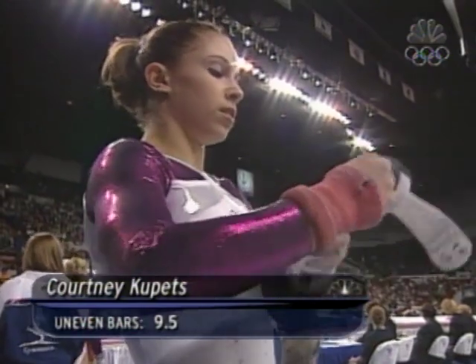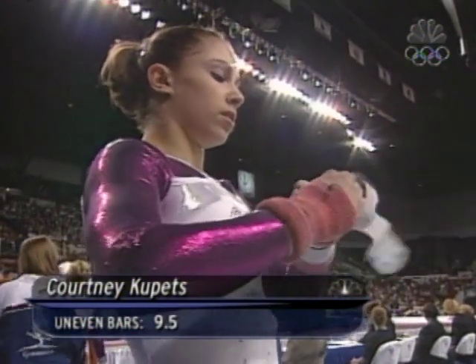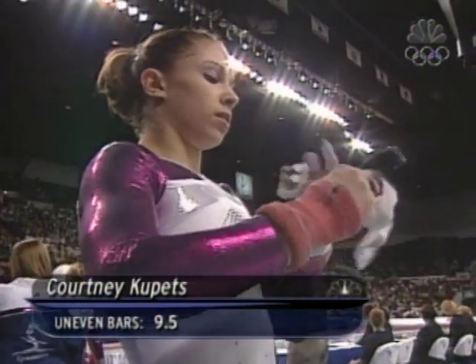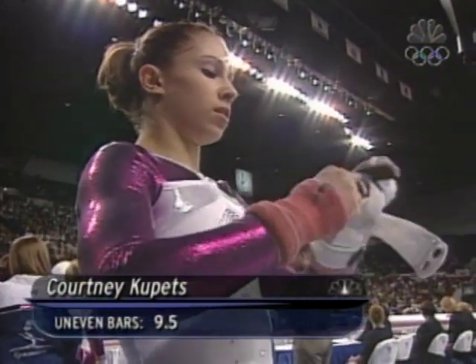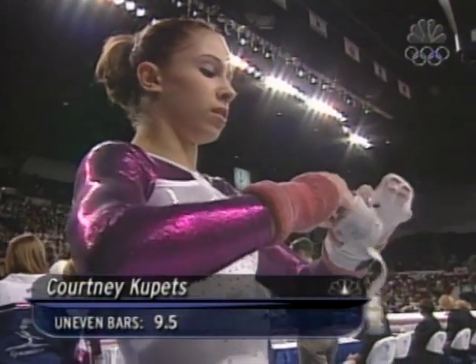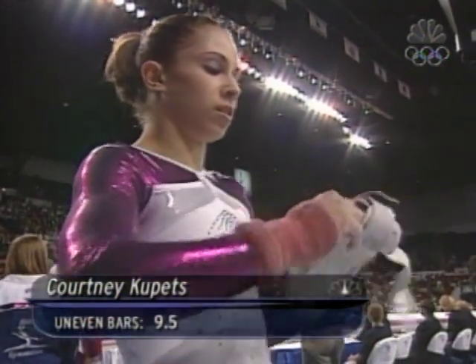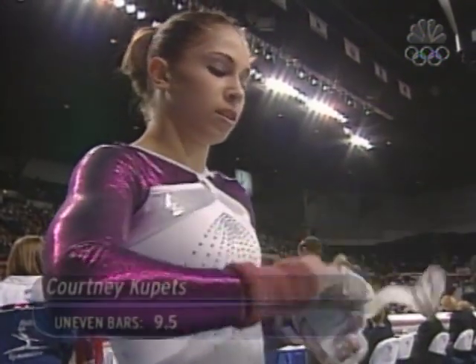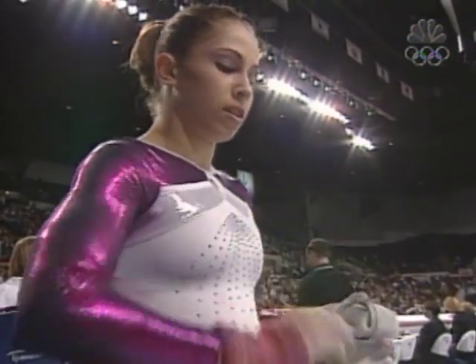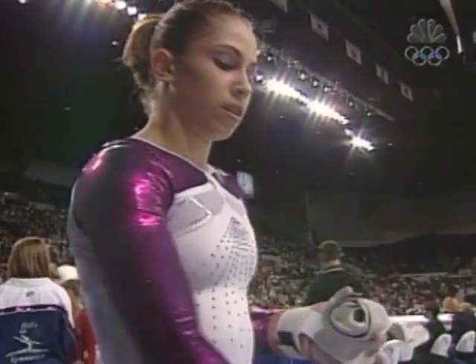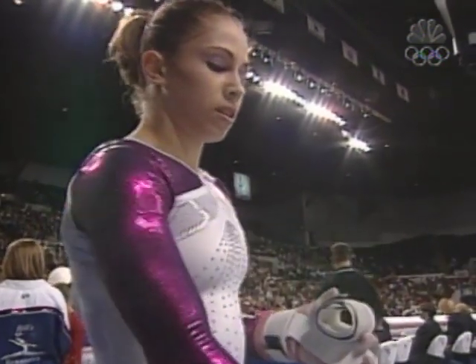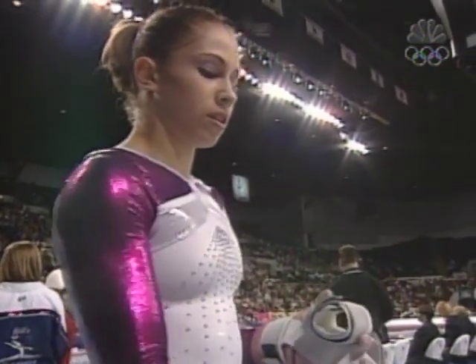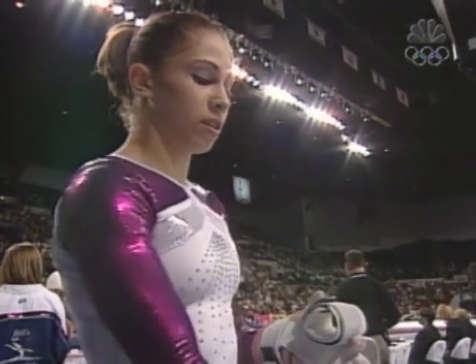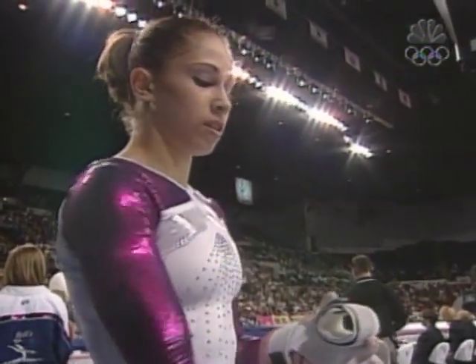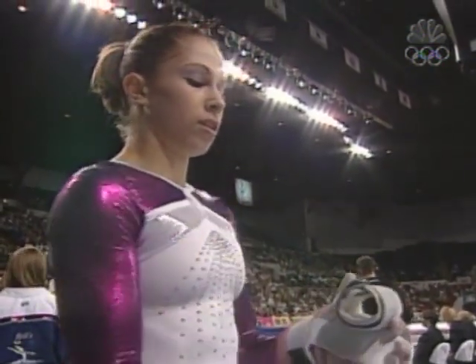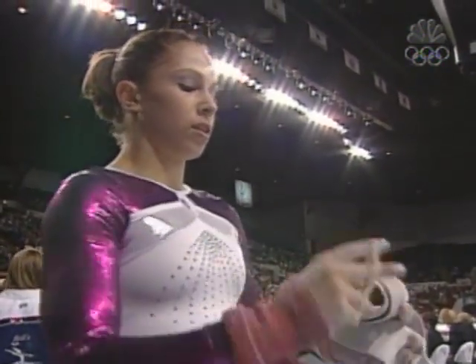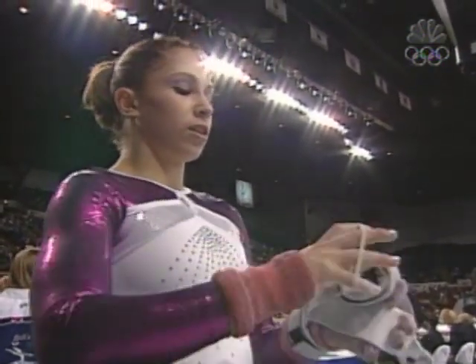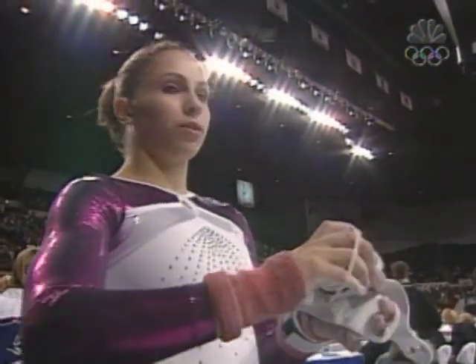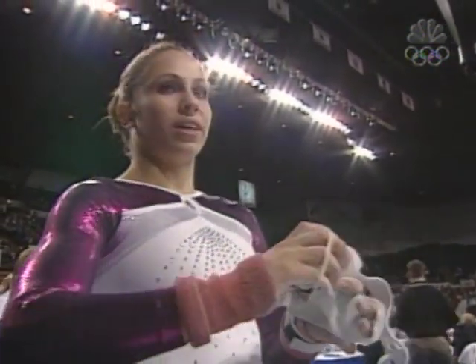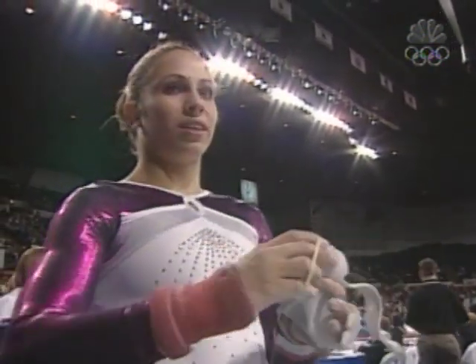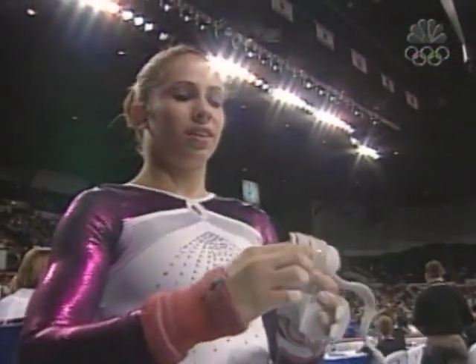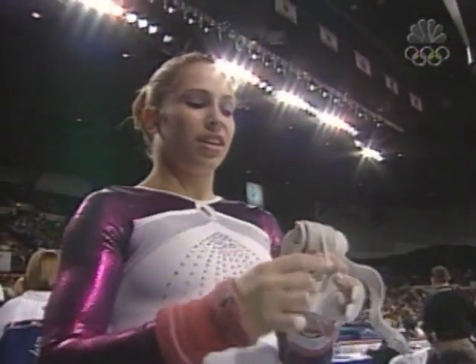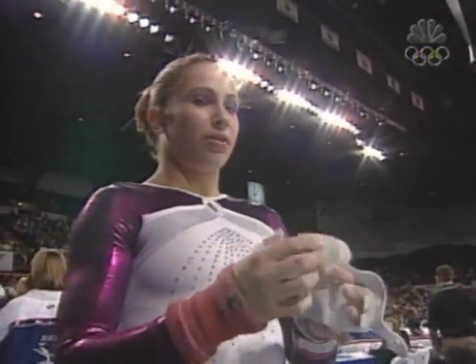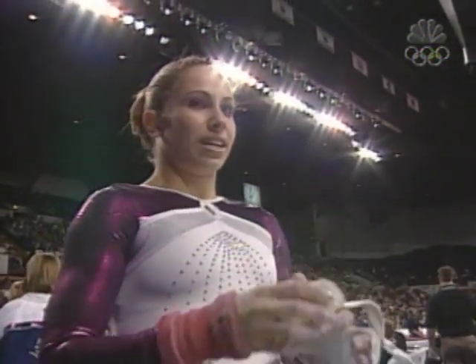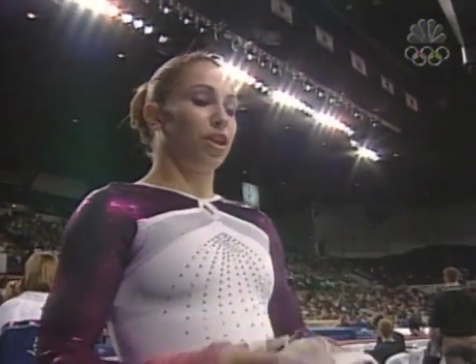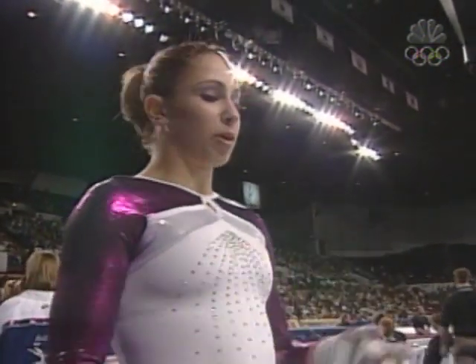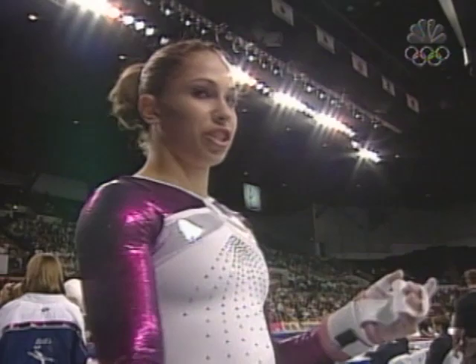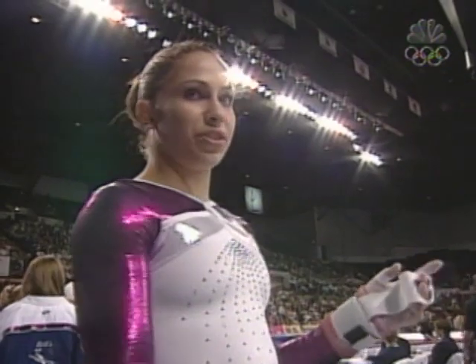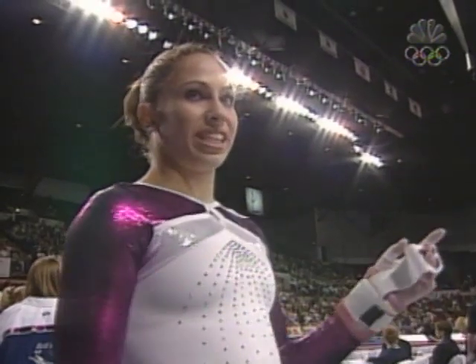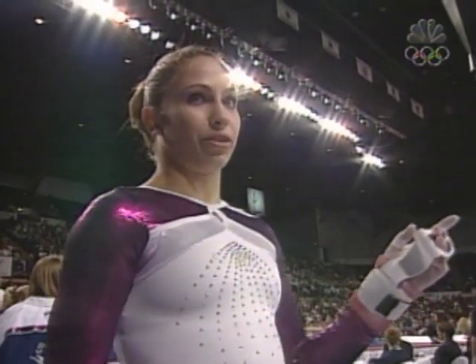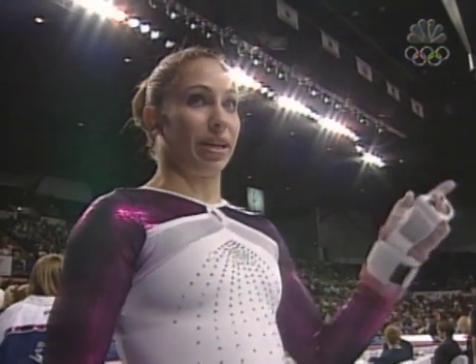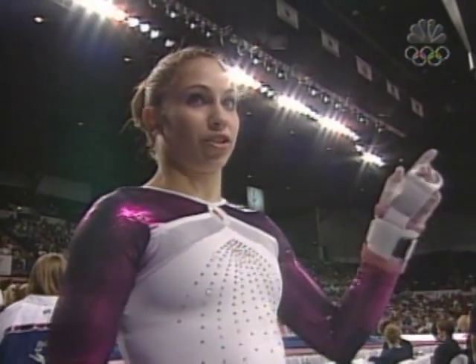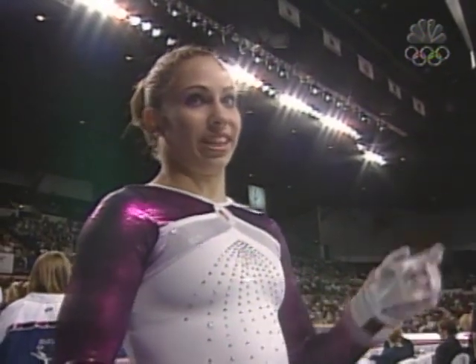She scores a big 9.5 on her favorite event, the bars.